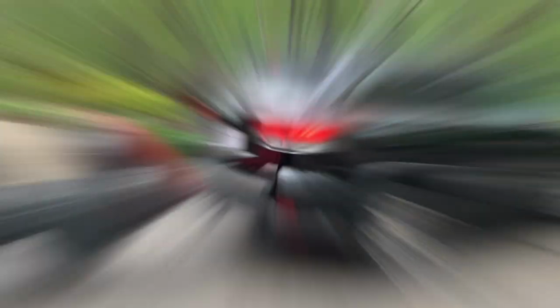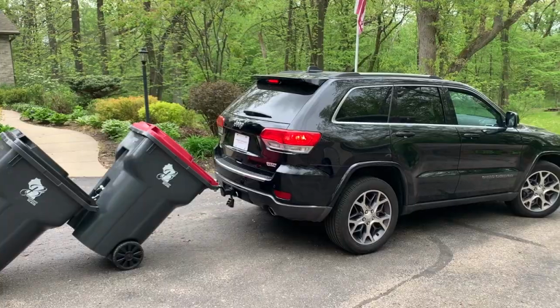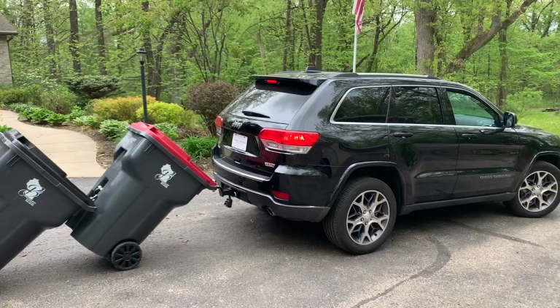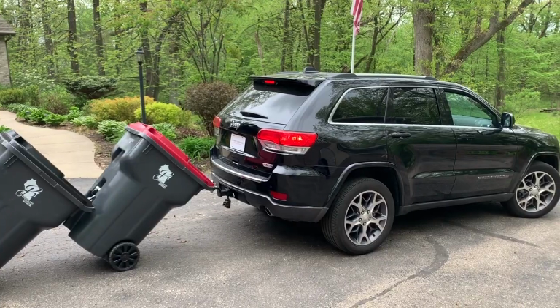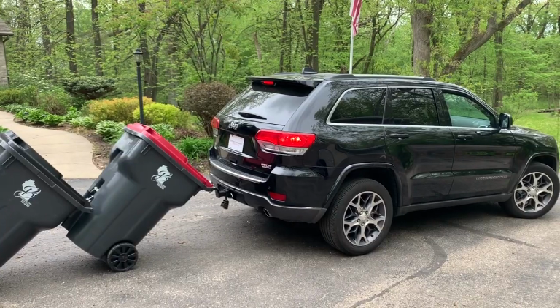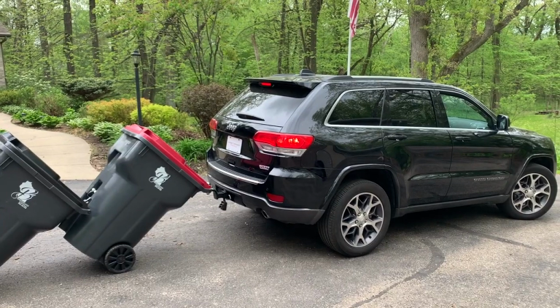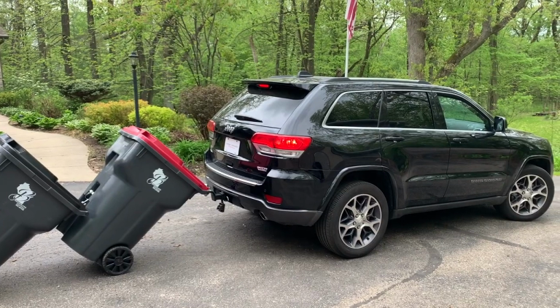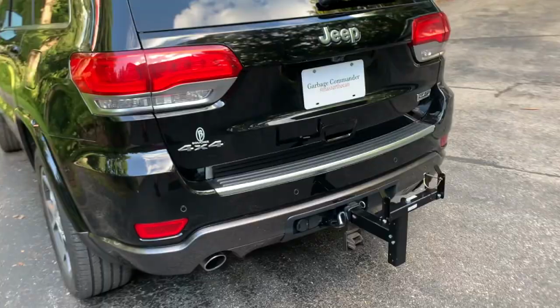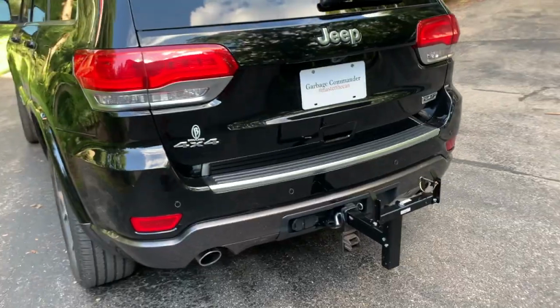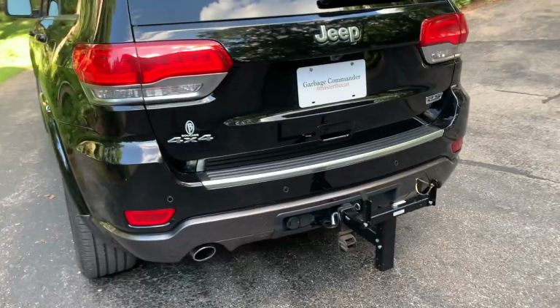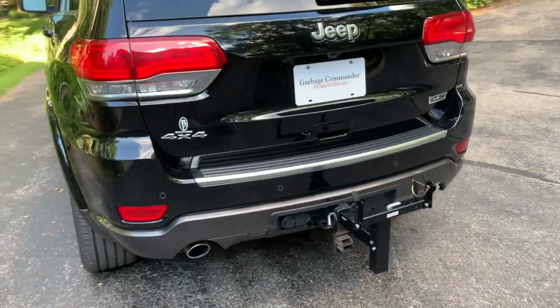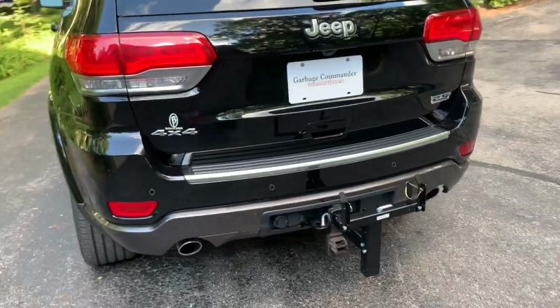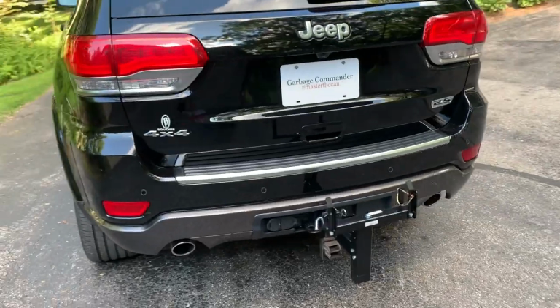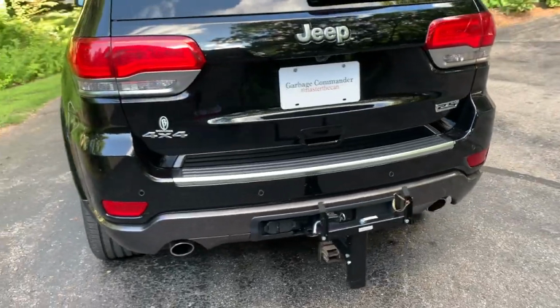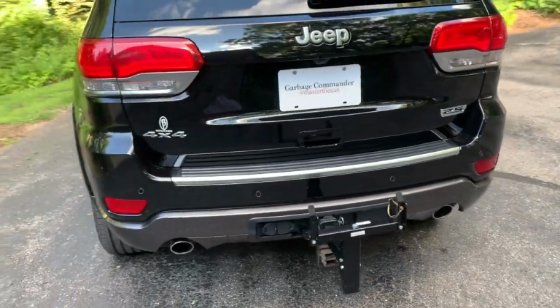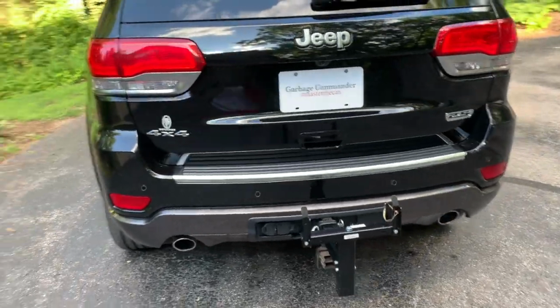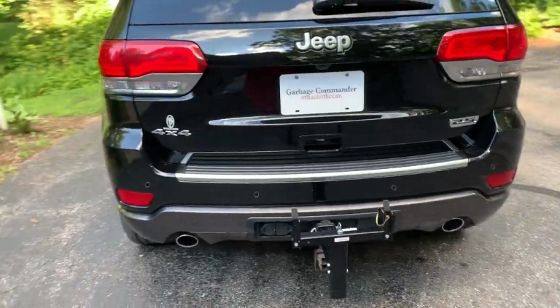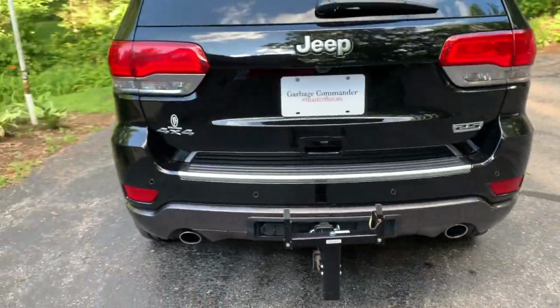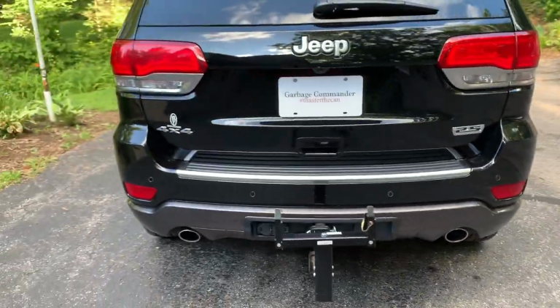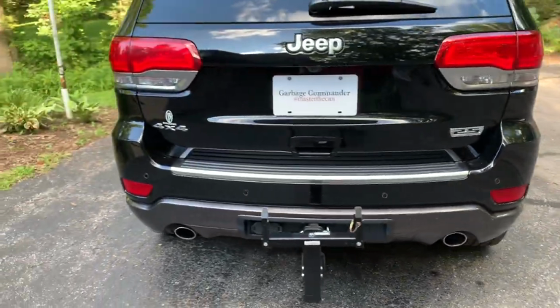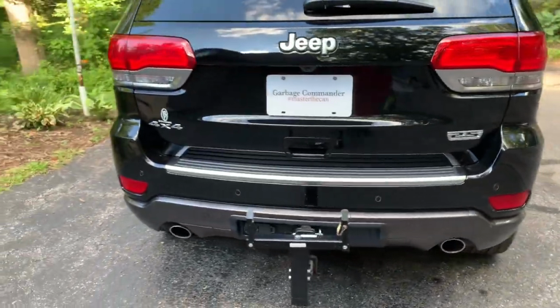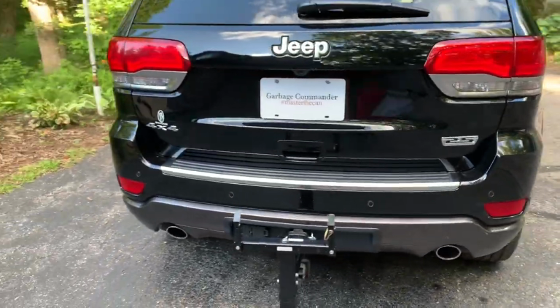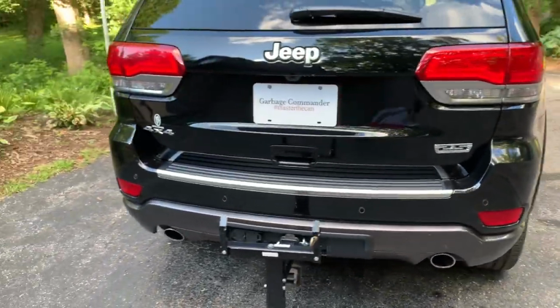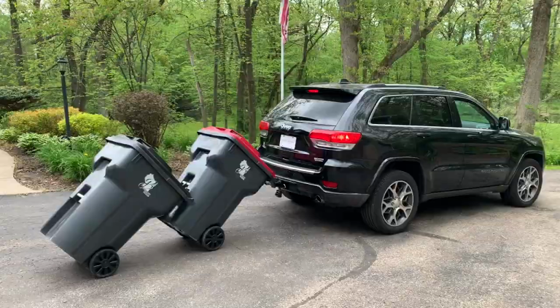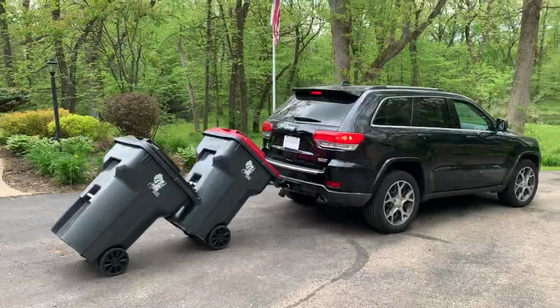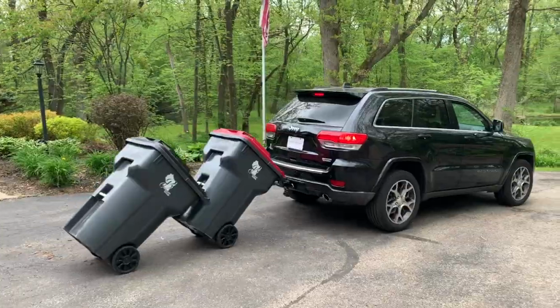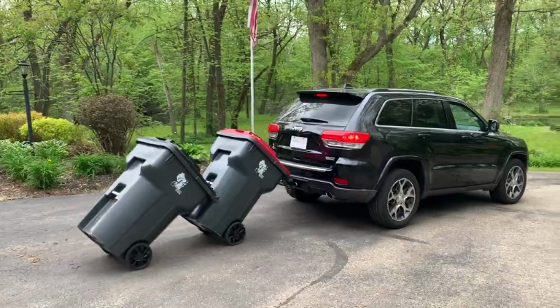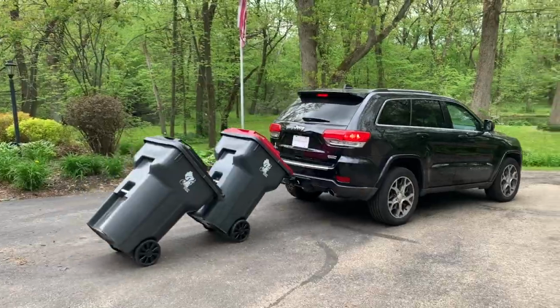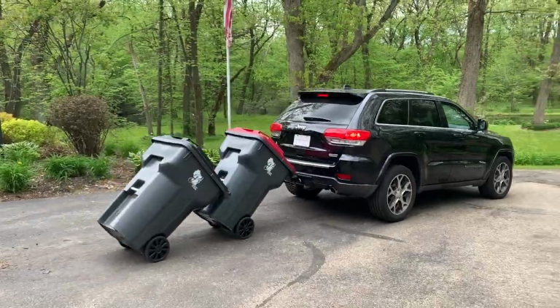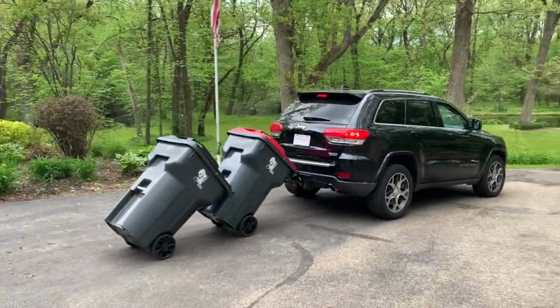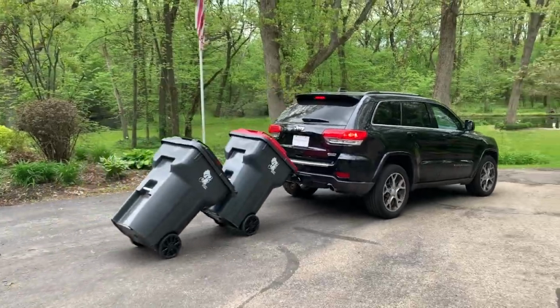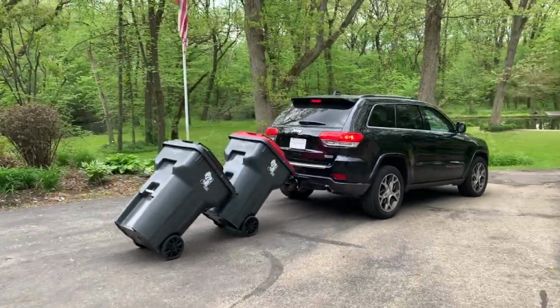Introducing the Garbage Hook from Garbage Commander — the safe, easy, quick way to get your trash to the end of the driveway.